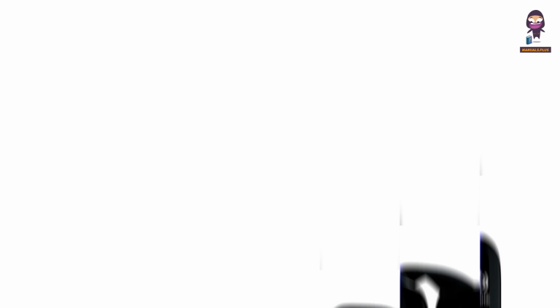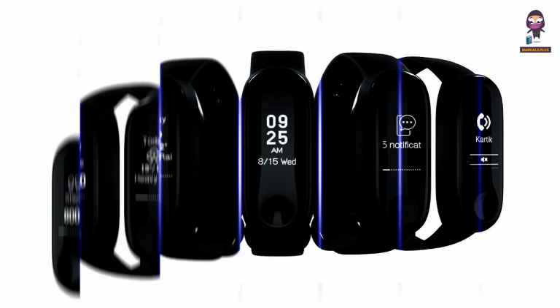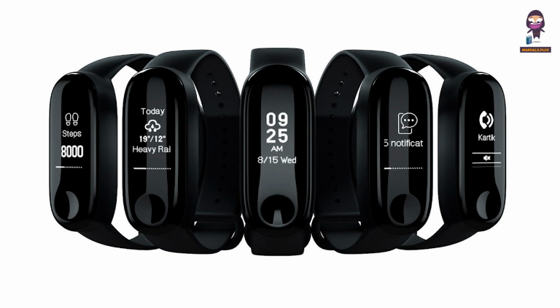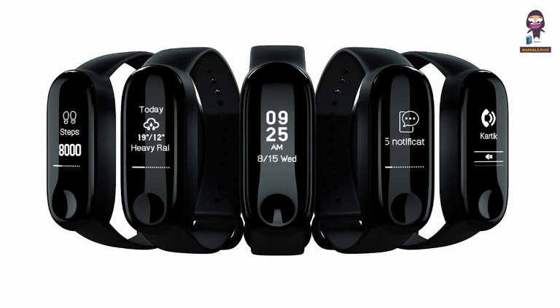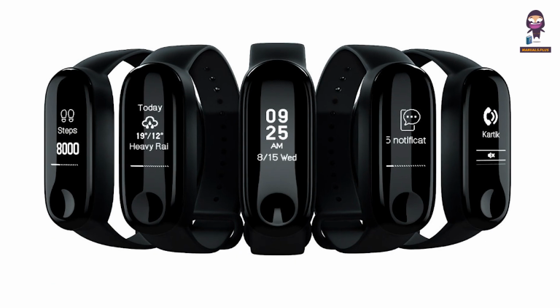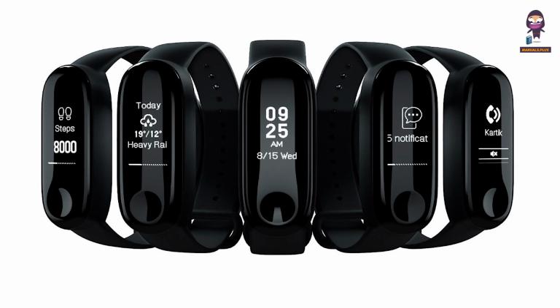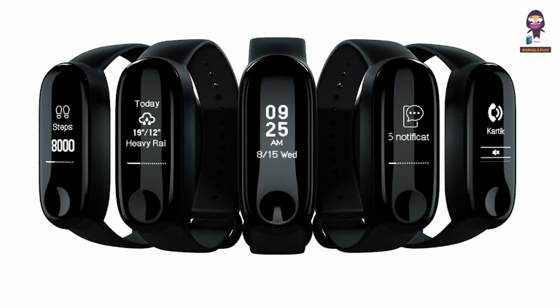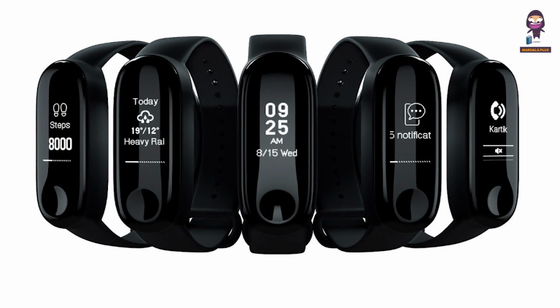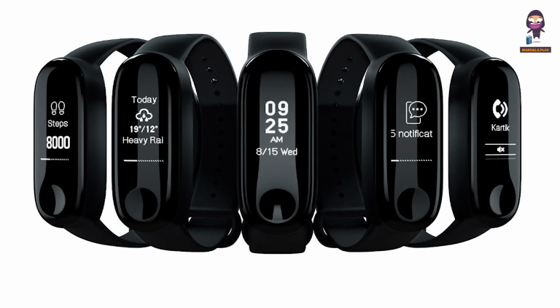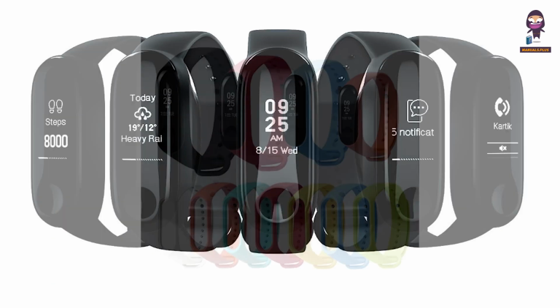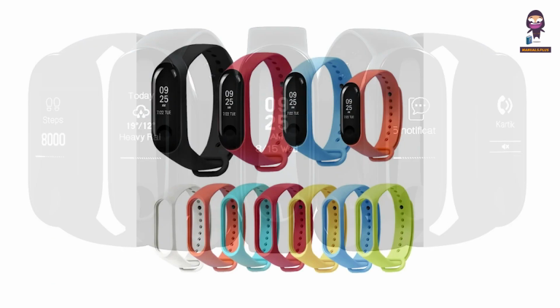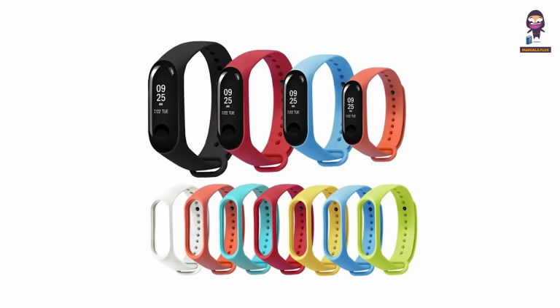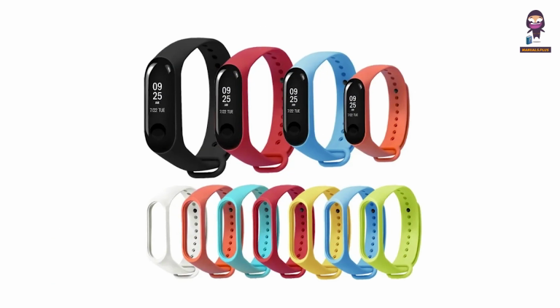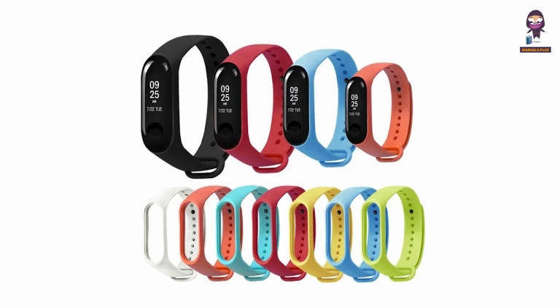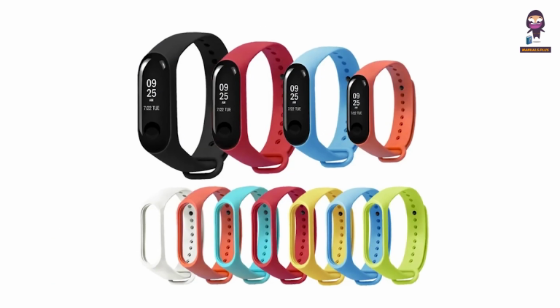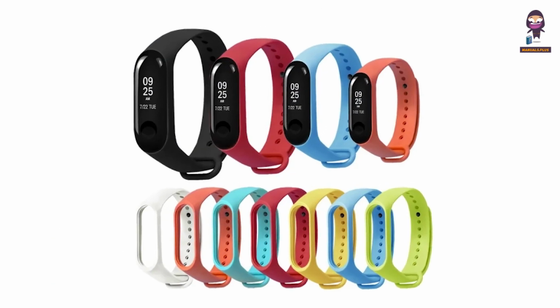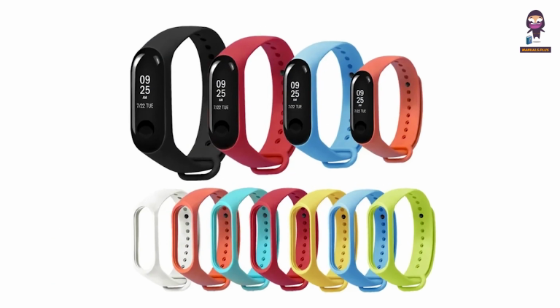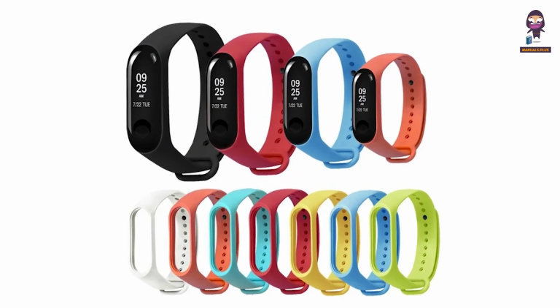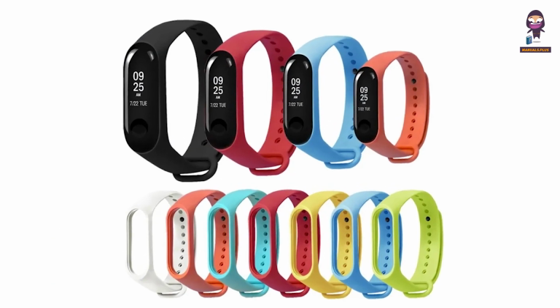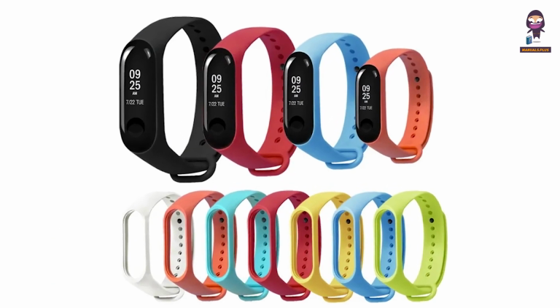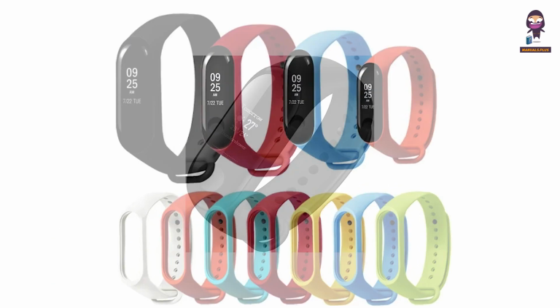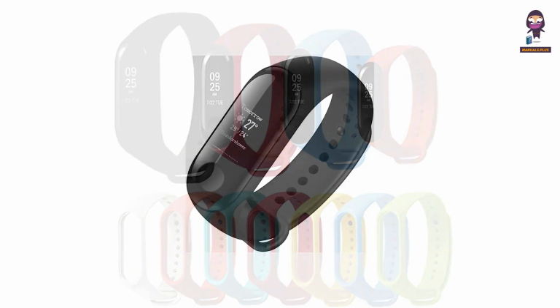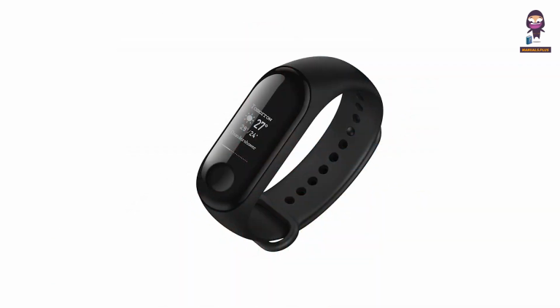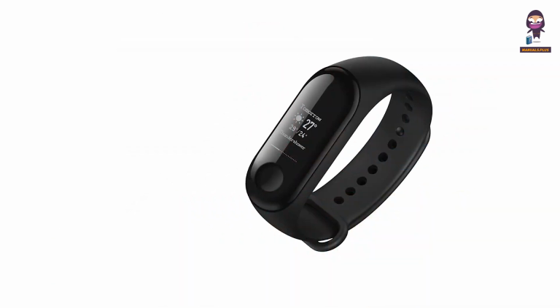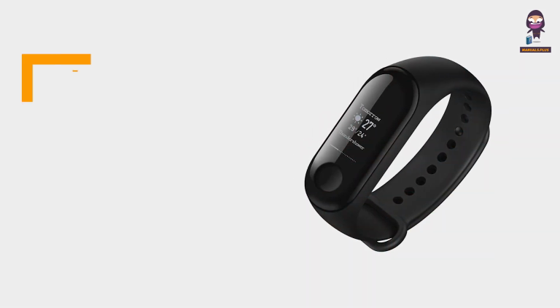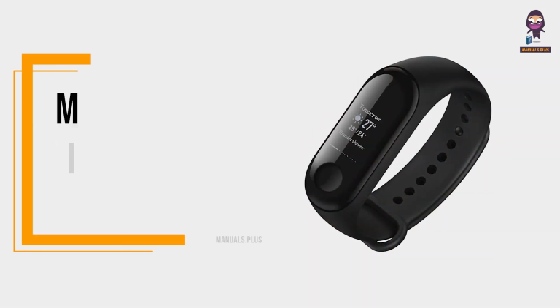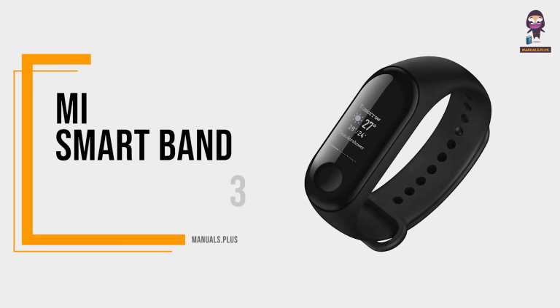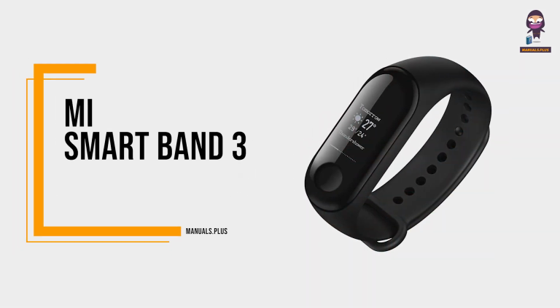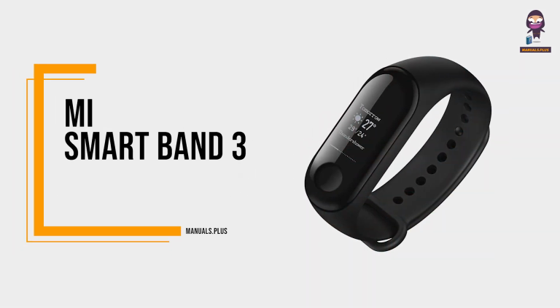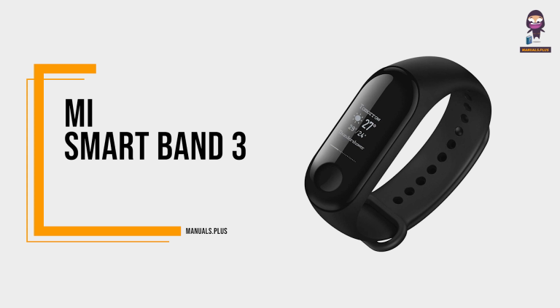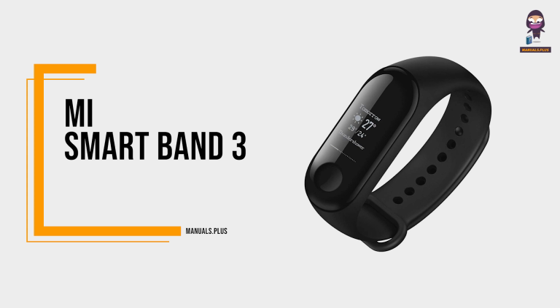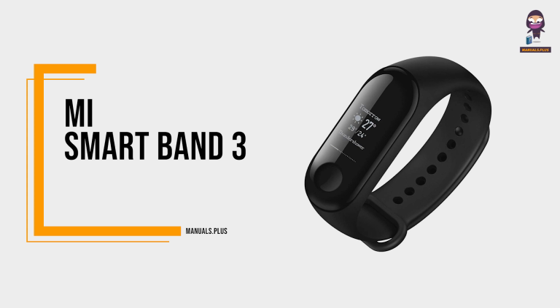Hey there, today we're diving into the exciting world of wearable tech with the MI SmartBand 3.